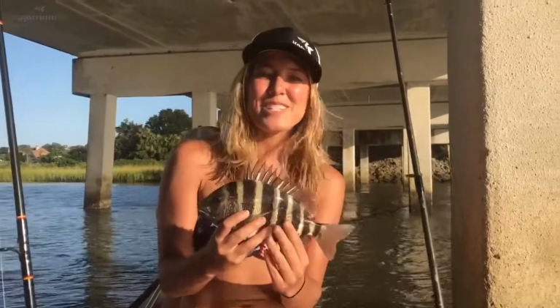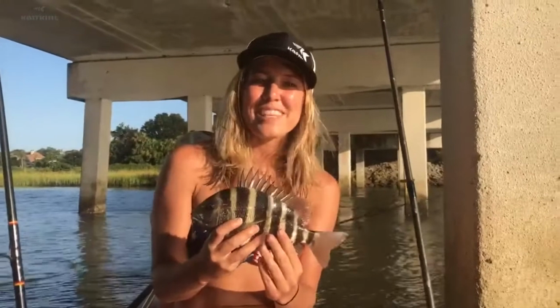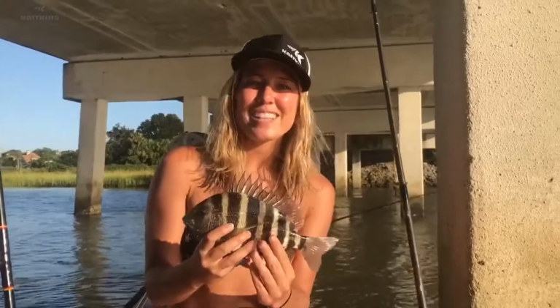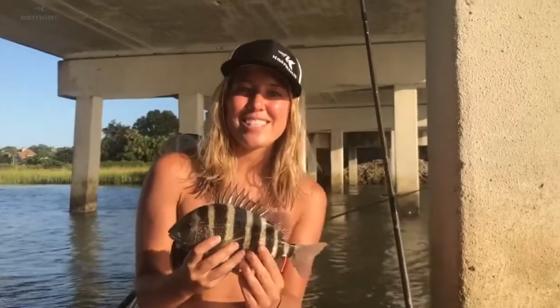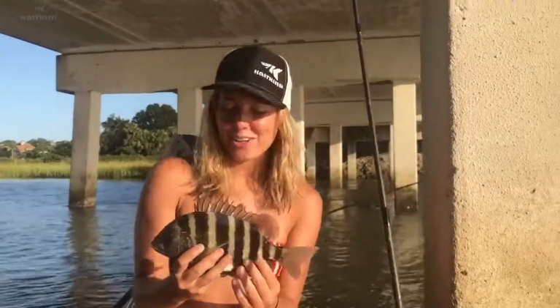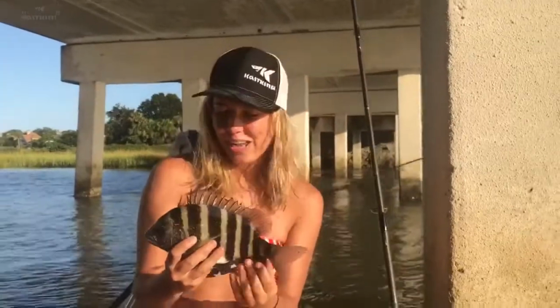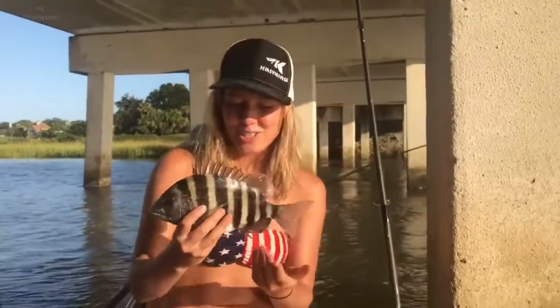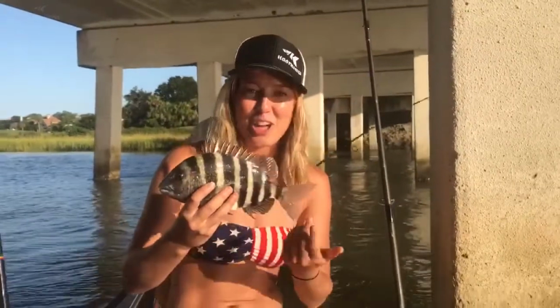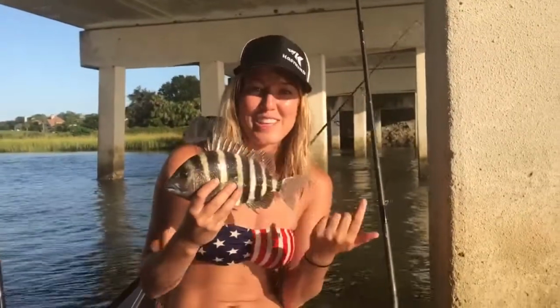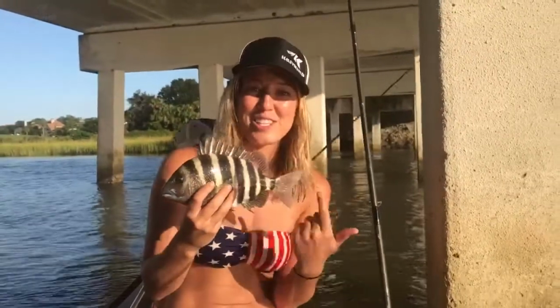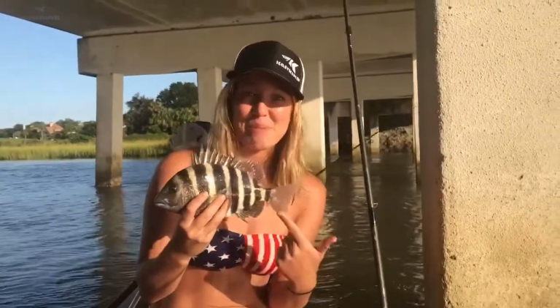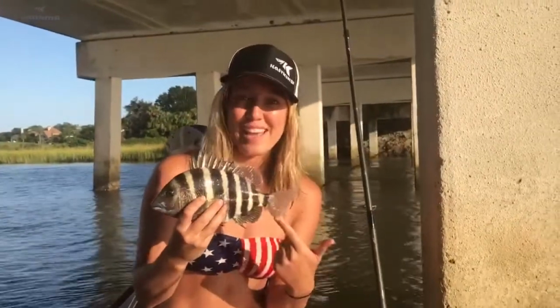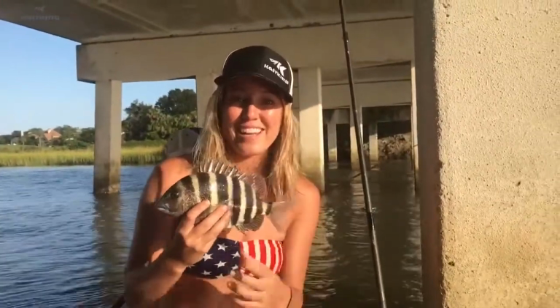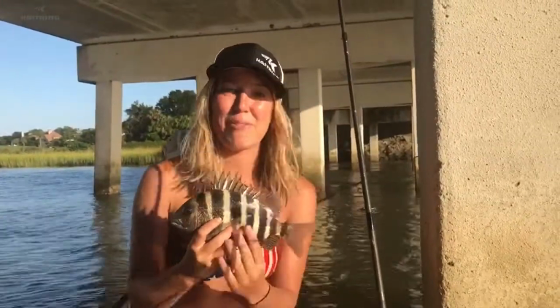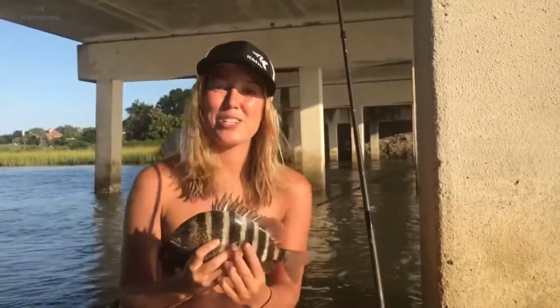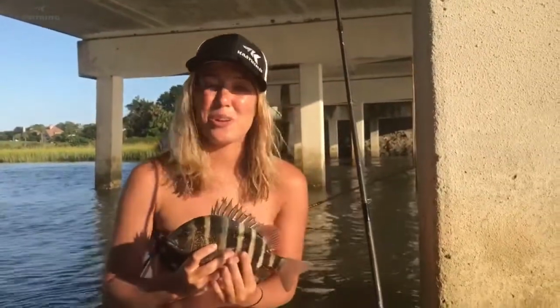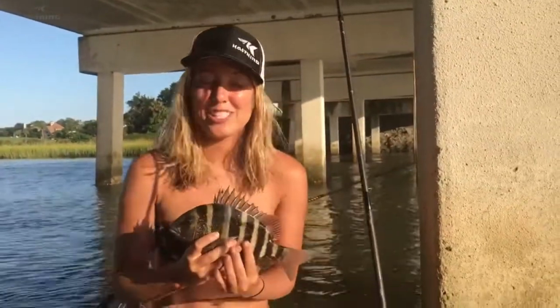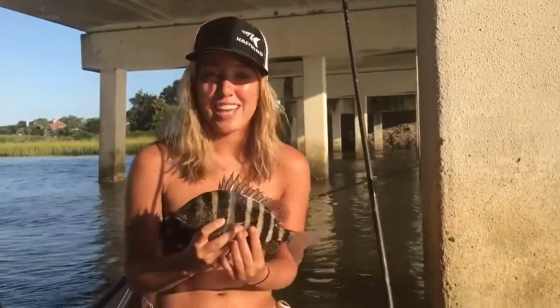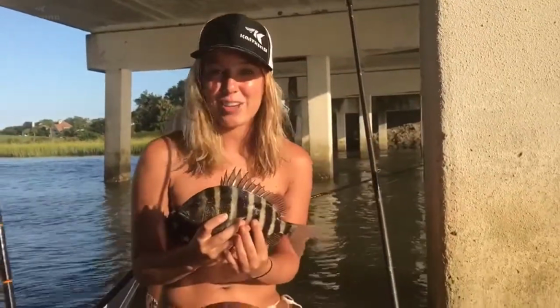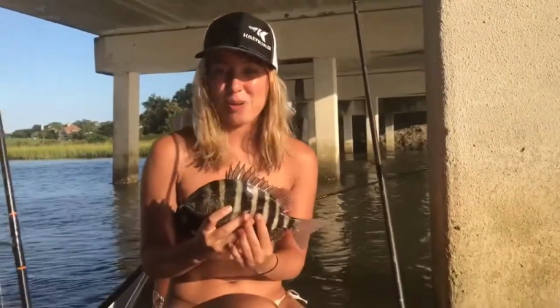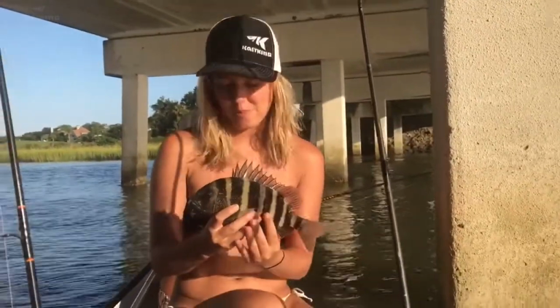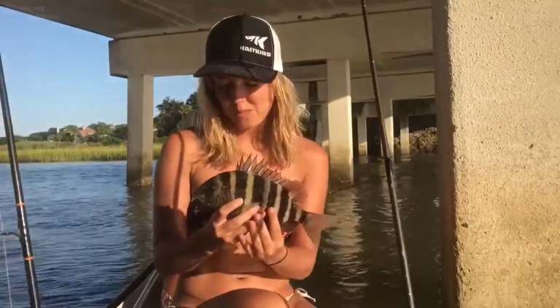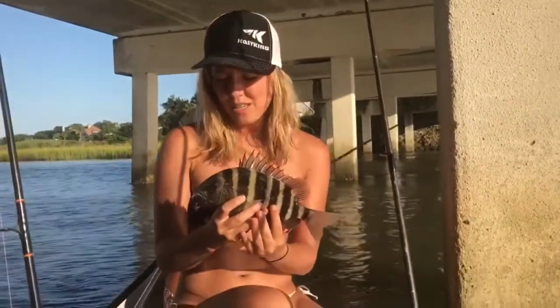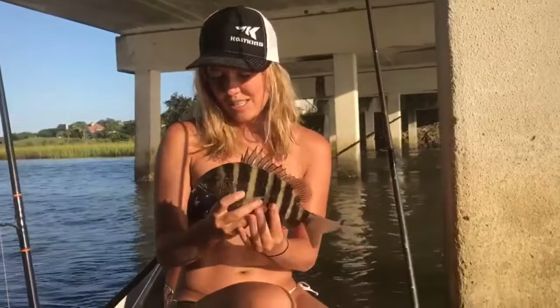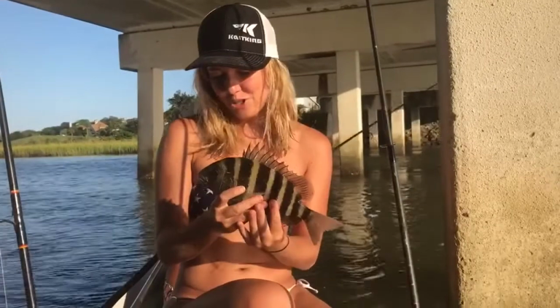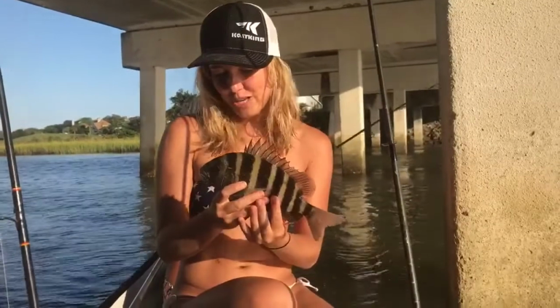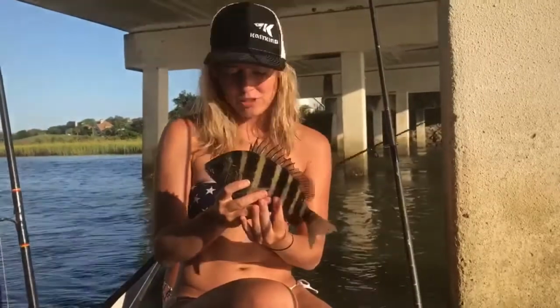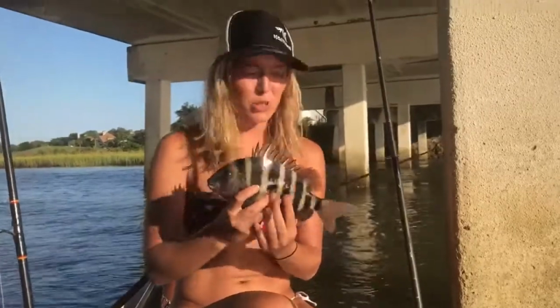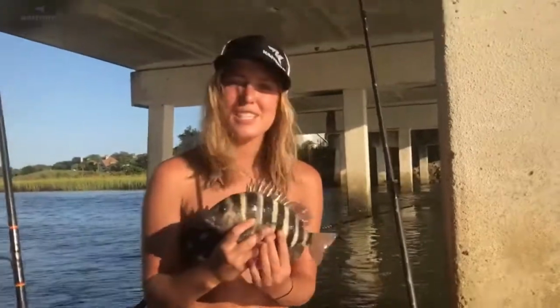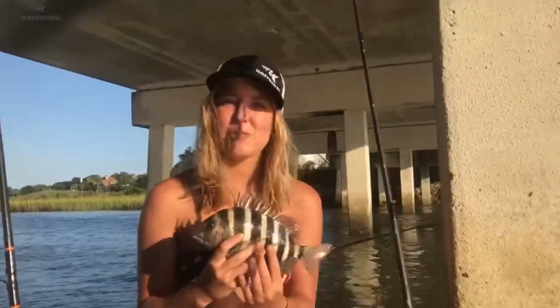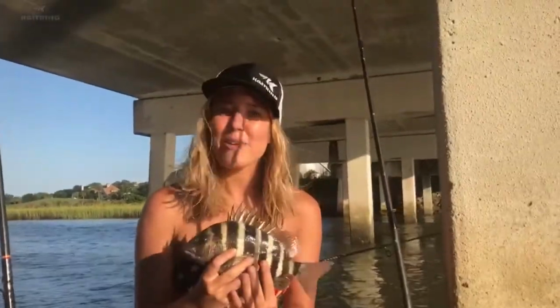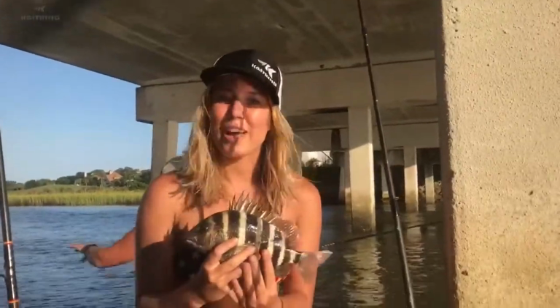I'm Kristen with TheCastKingChannel and I just caught this sheepshead. I want to show you all today how to demonstrate how to release it the right way.